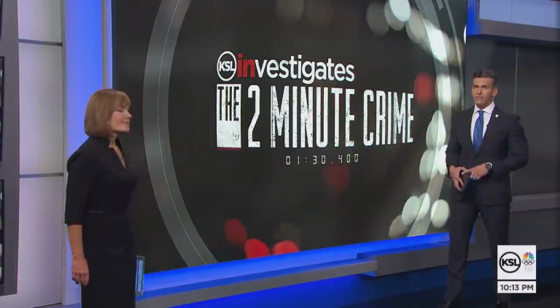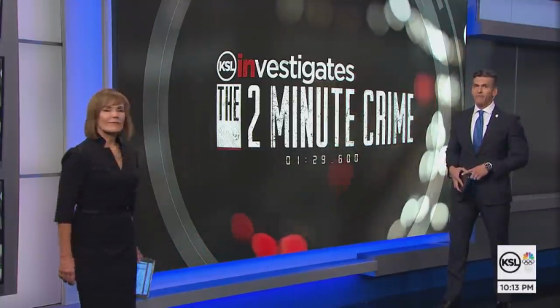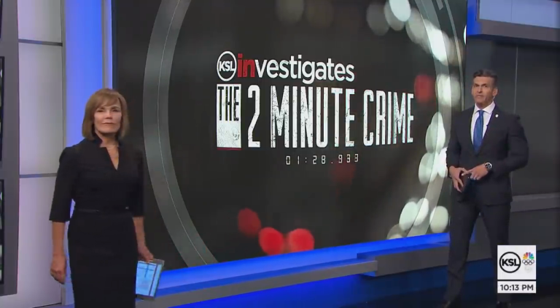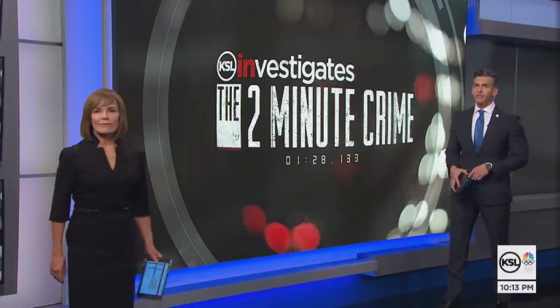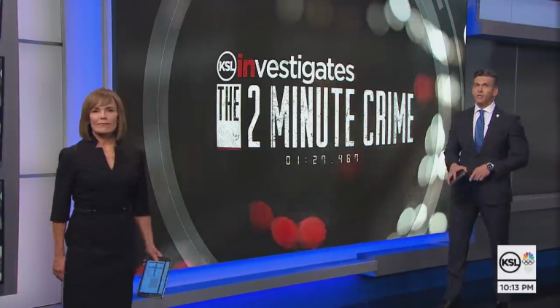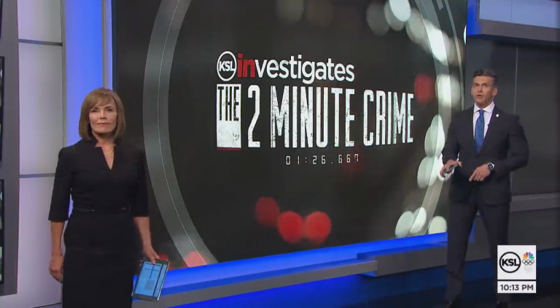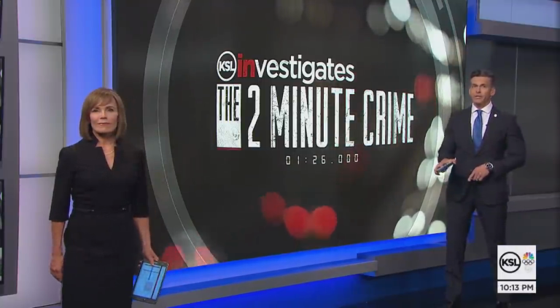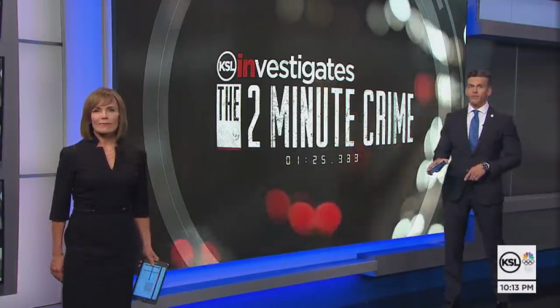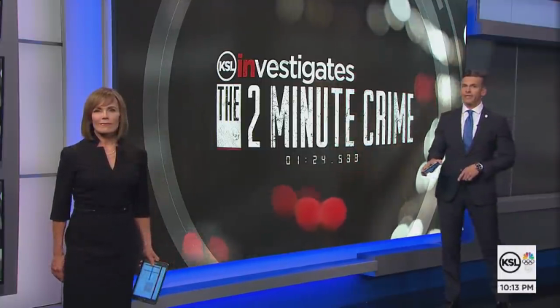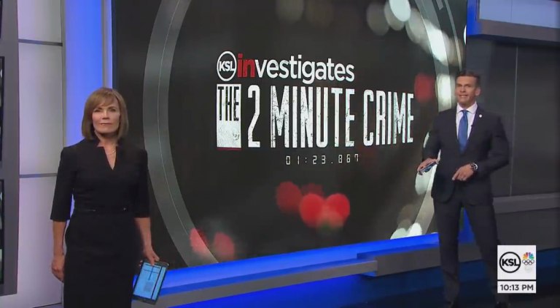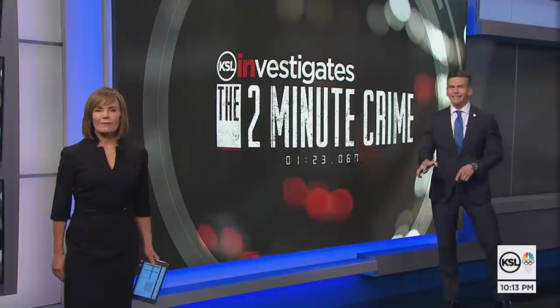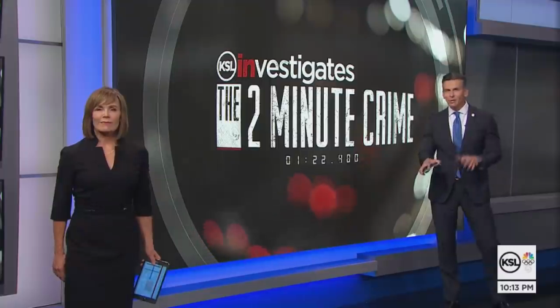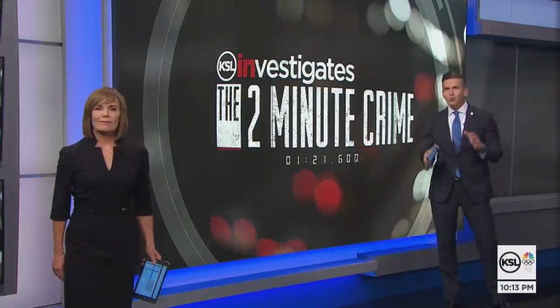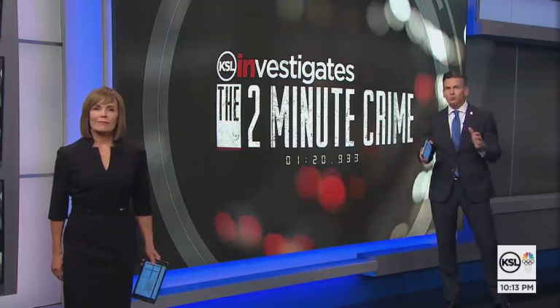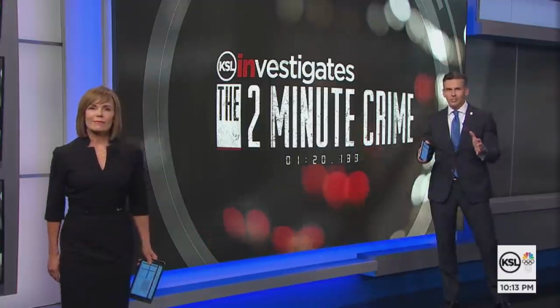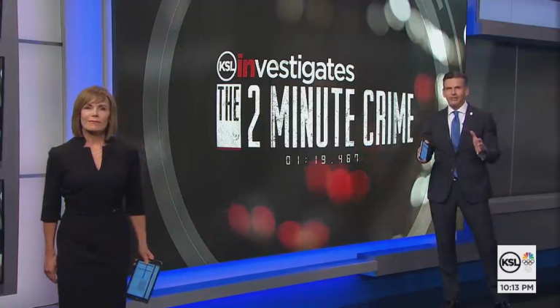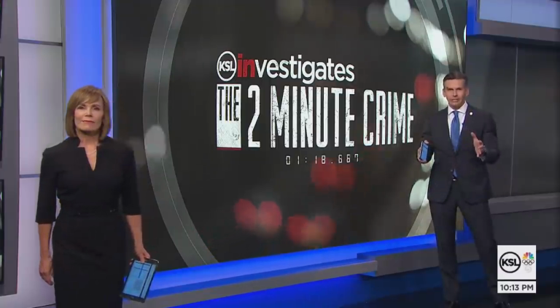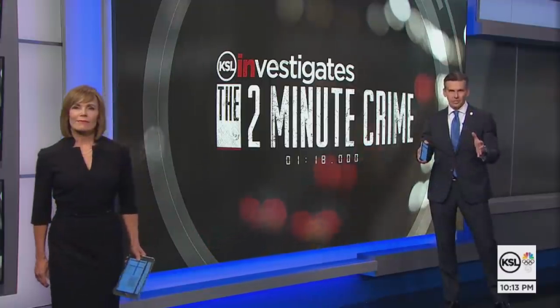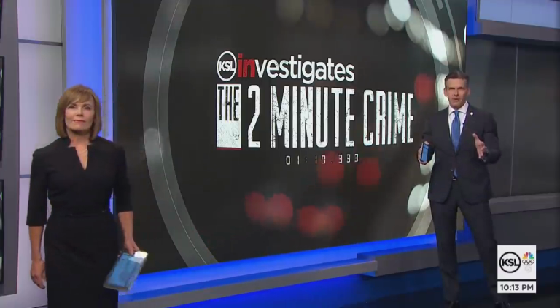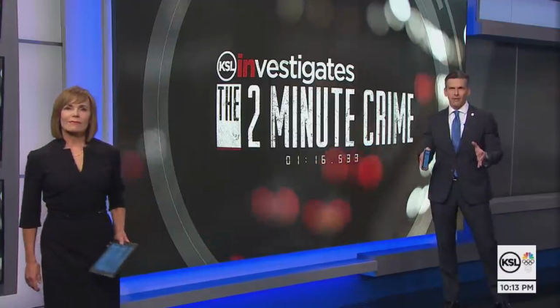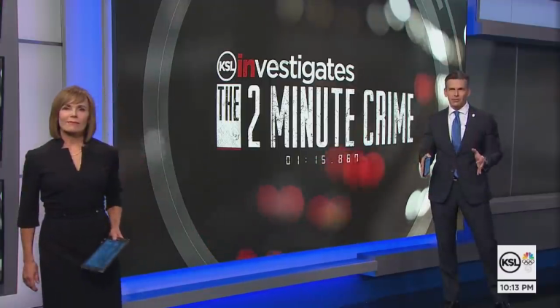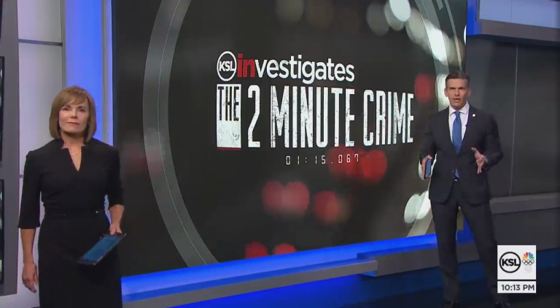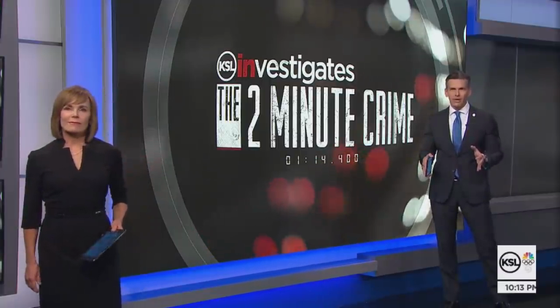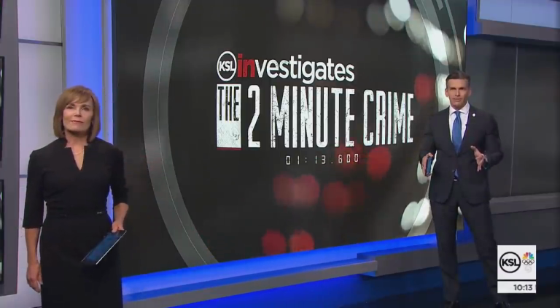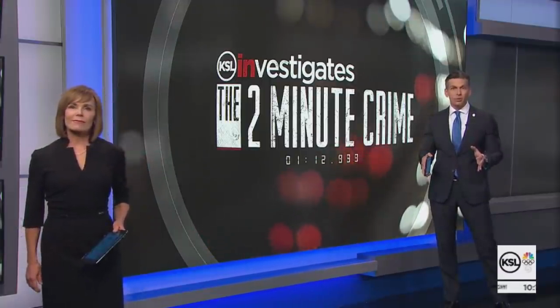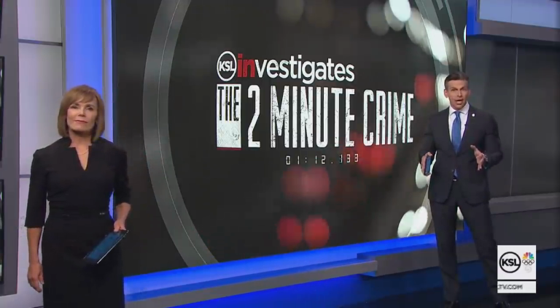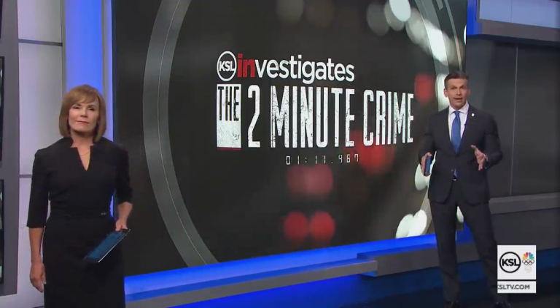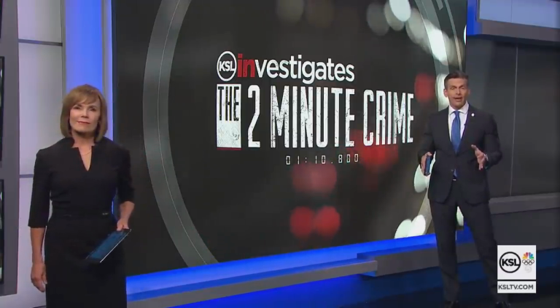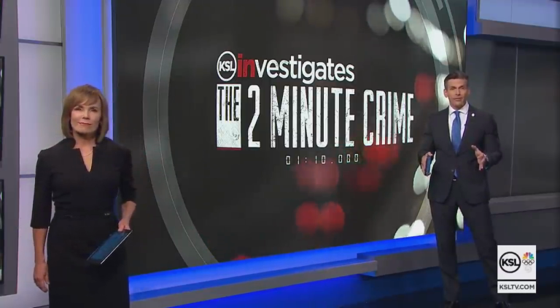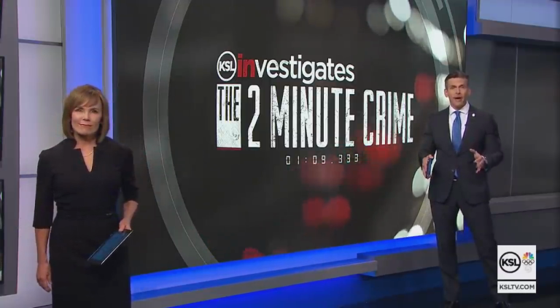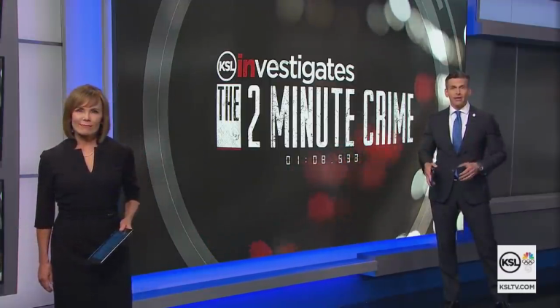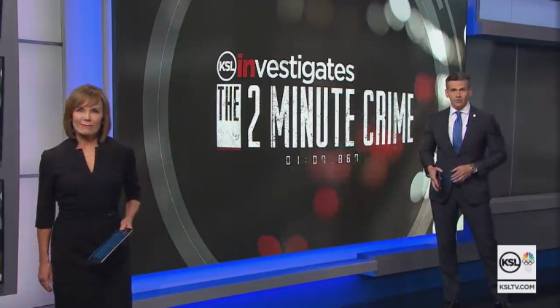KSL investigators went undercover — not to see who's stealing these car parts, but to check on the buyers.